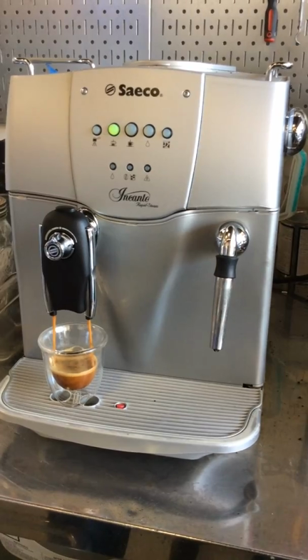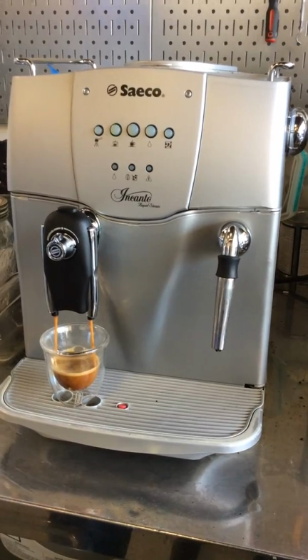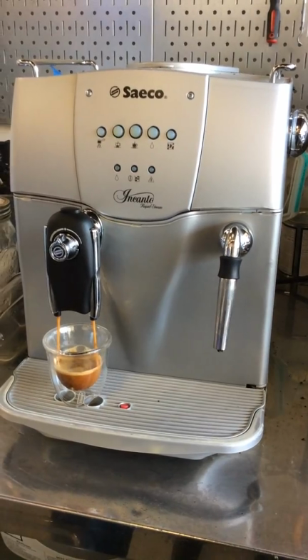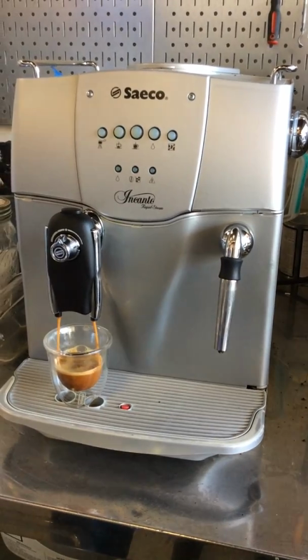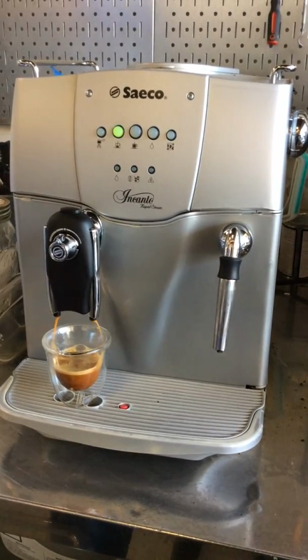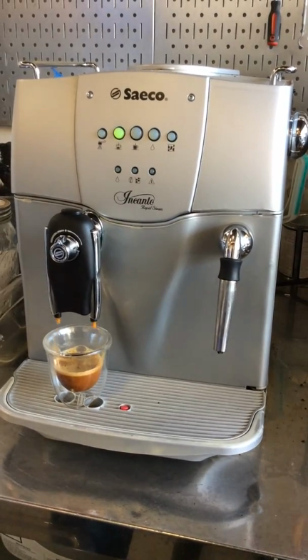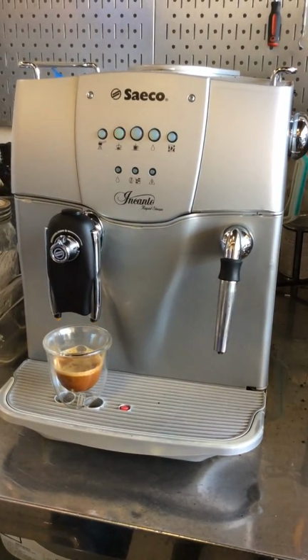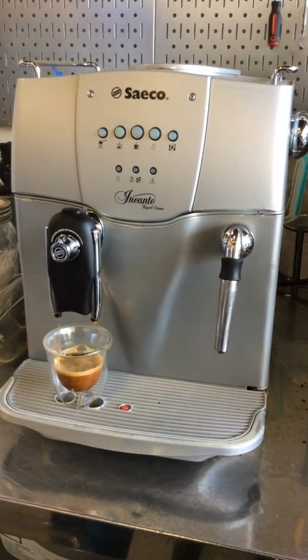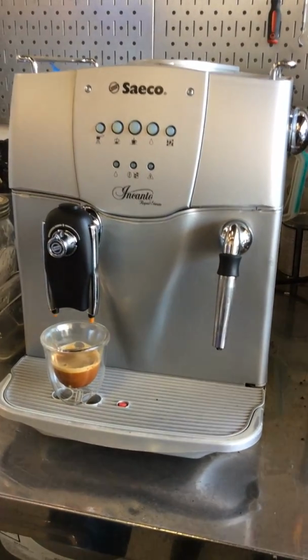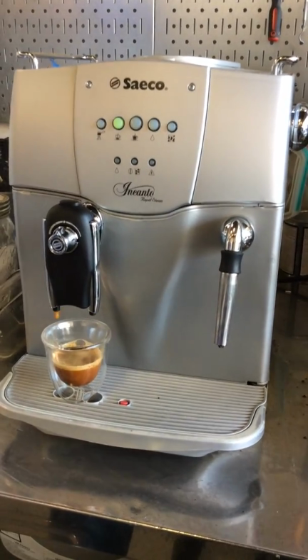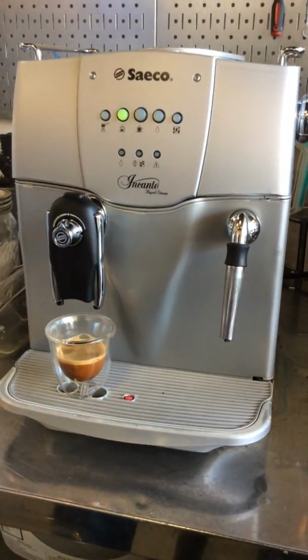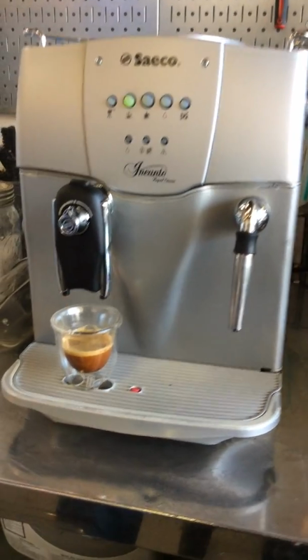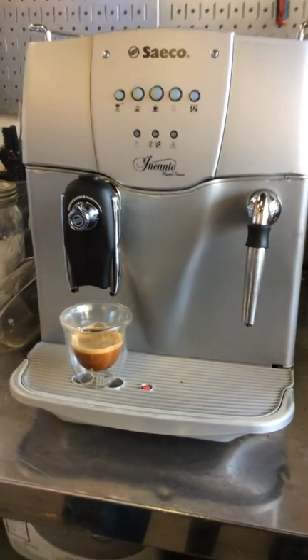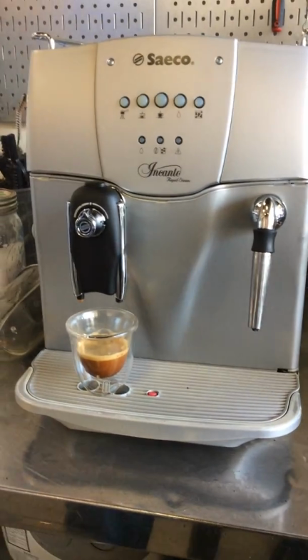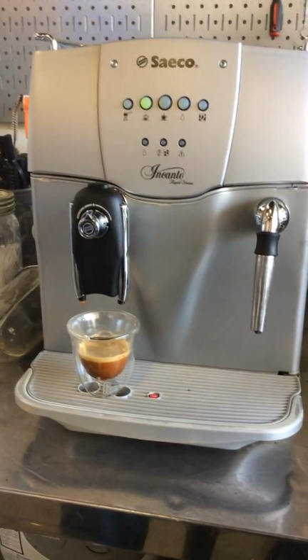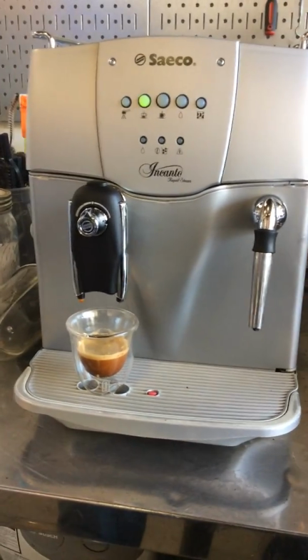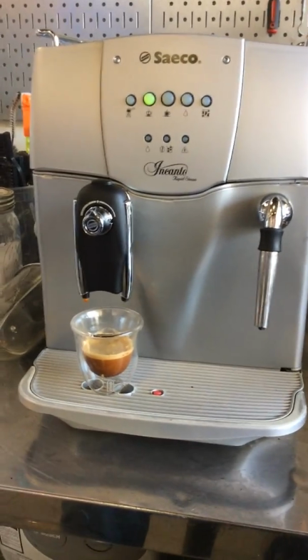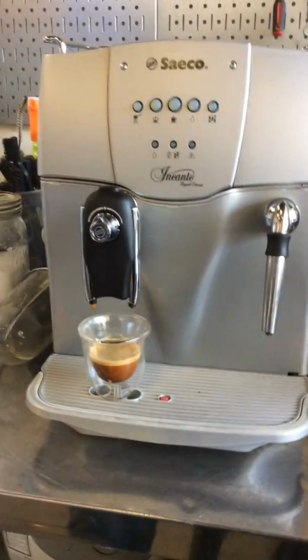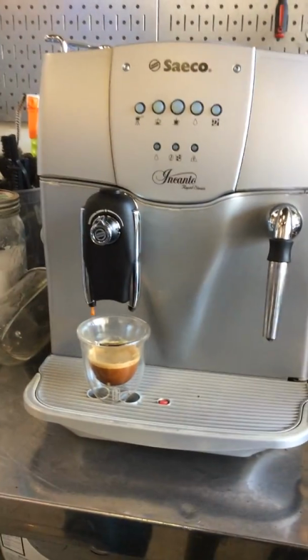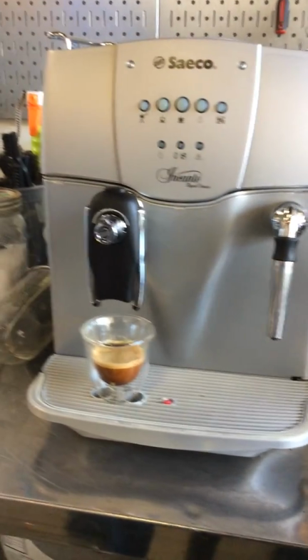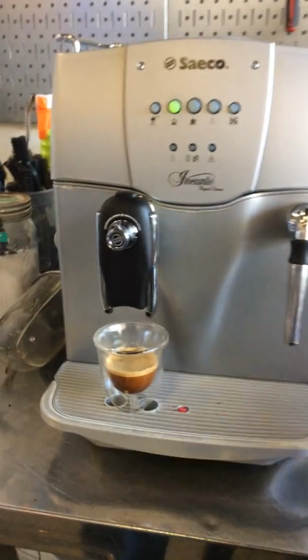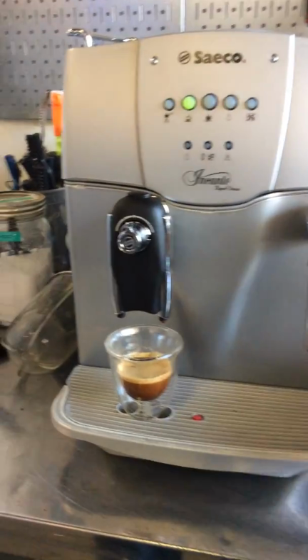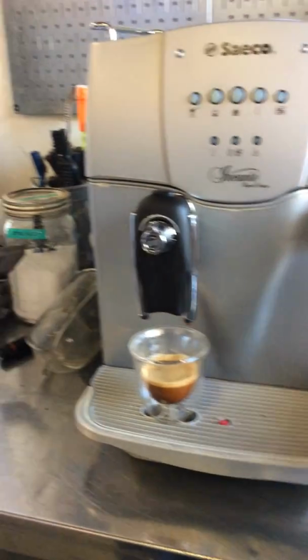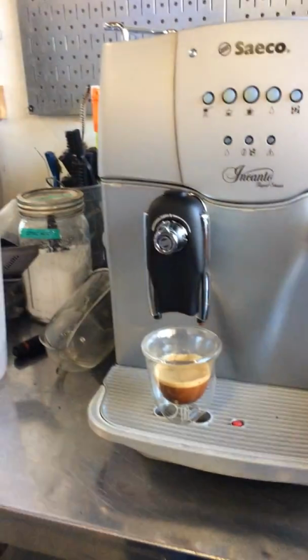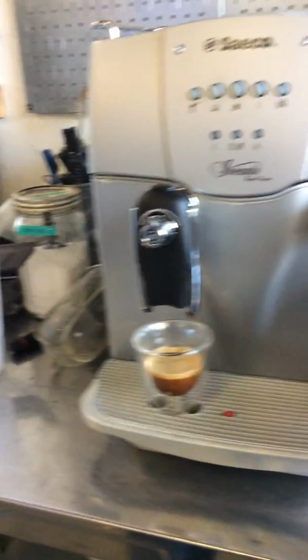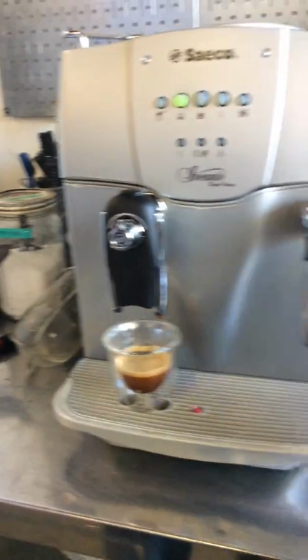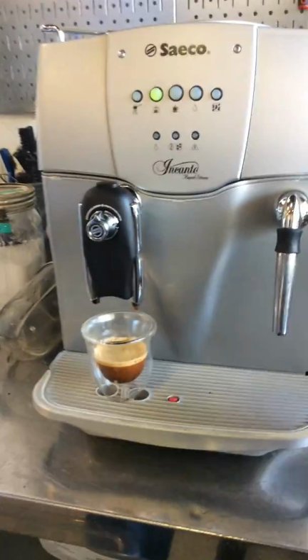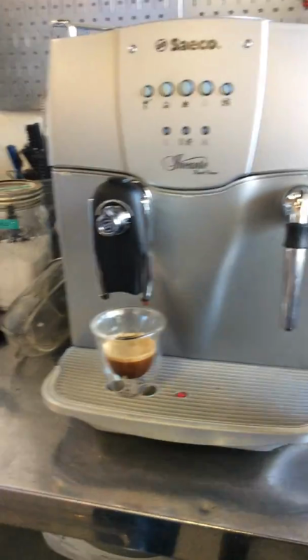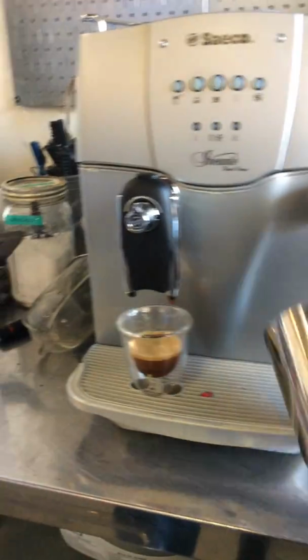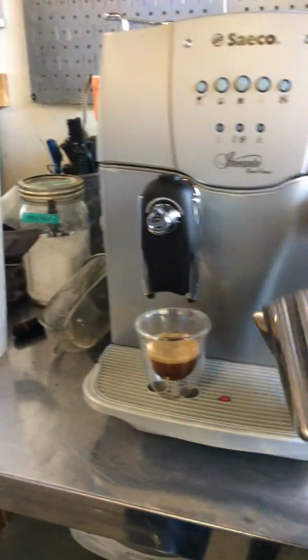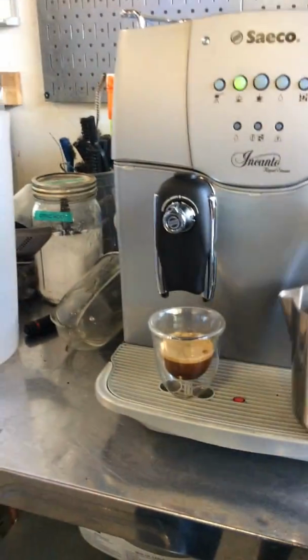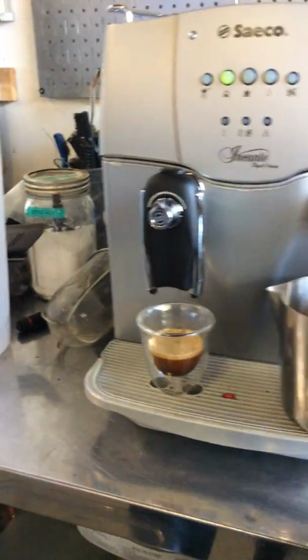As you can see, nice water flow coming out of the machine — one ounce of water, which is great for one shot of espresso.